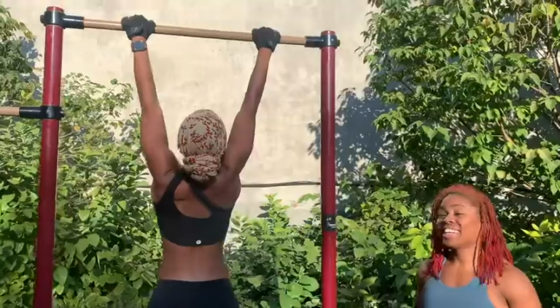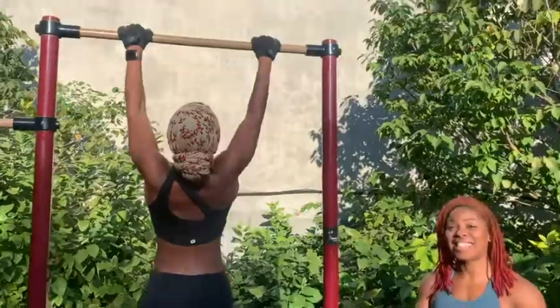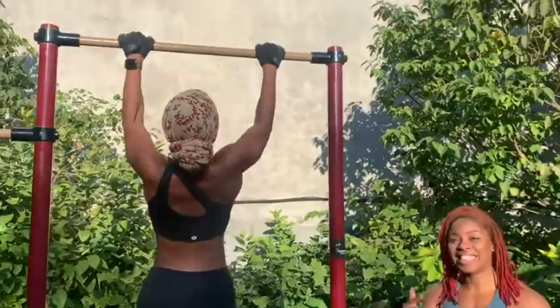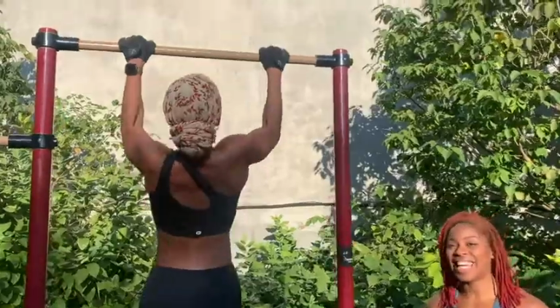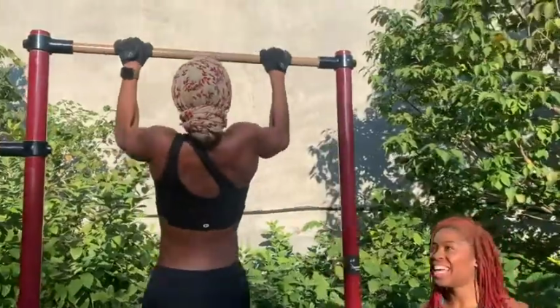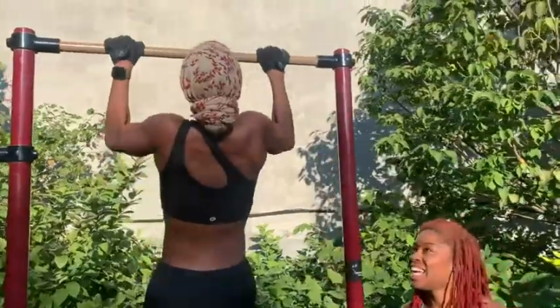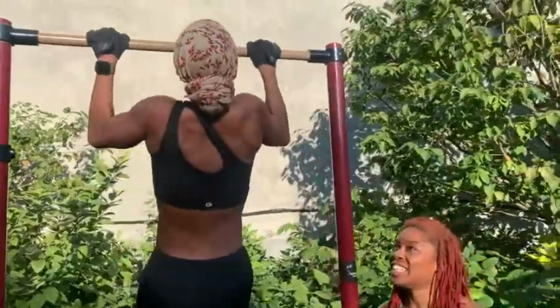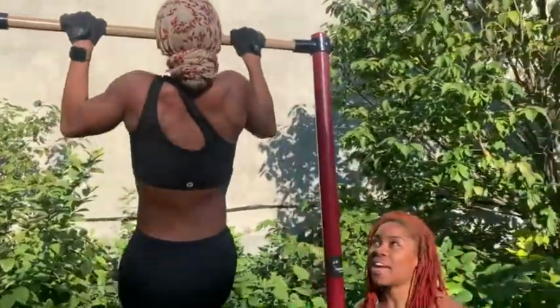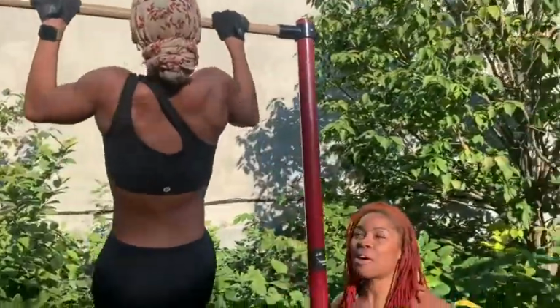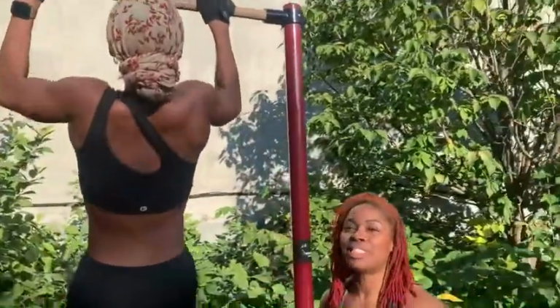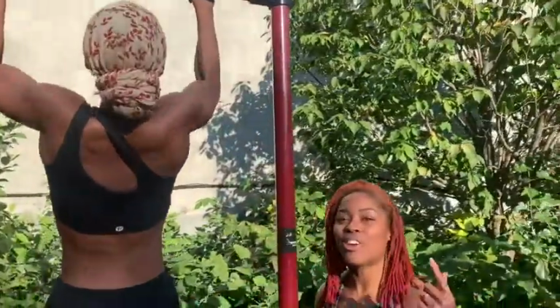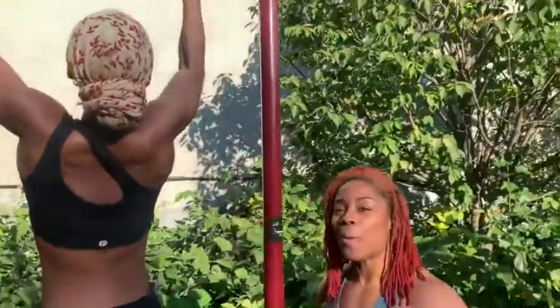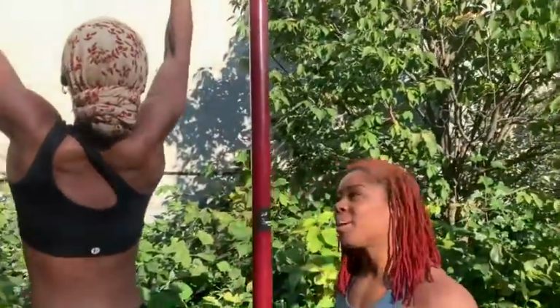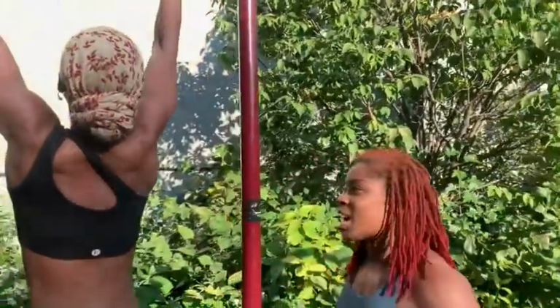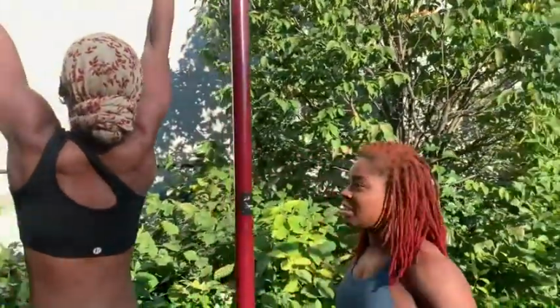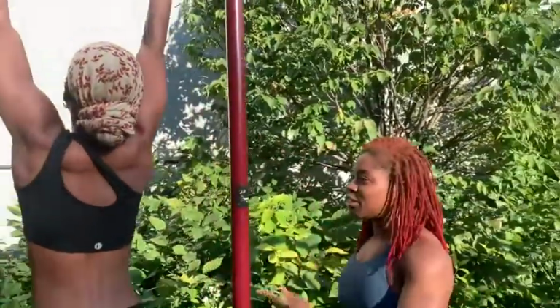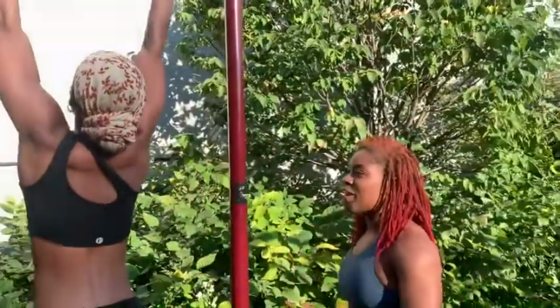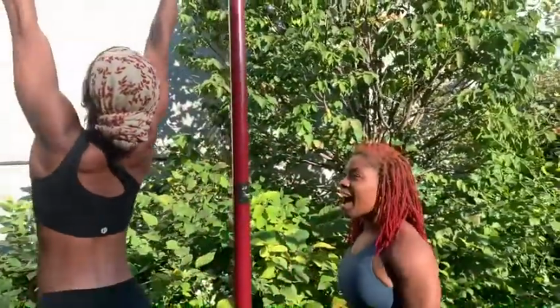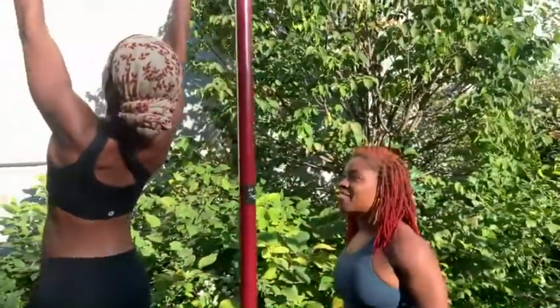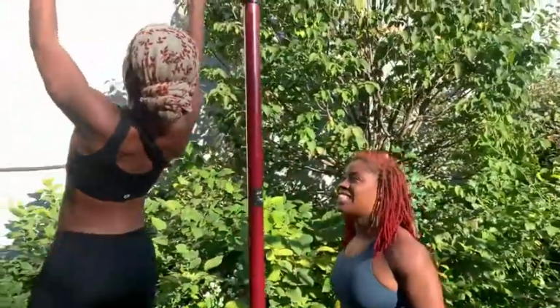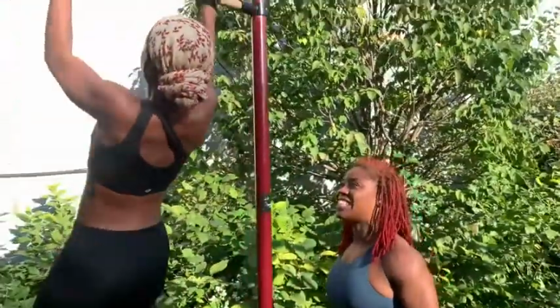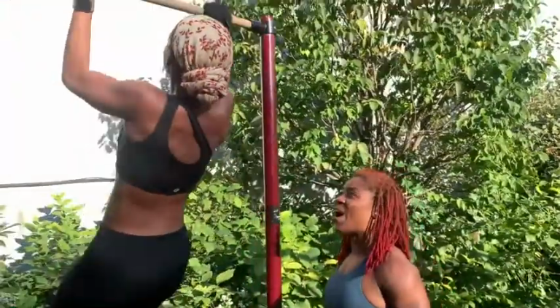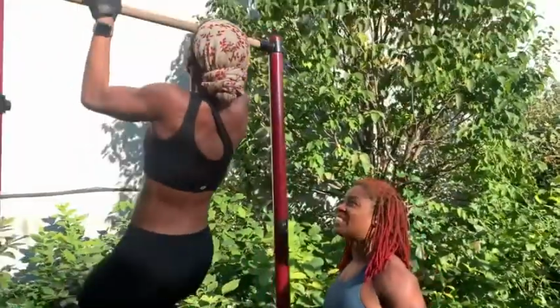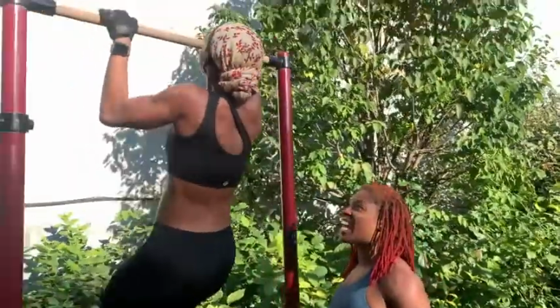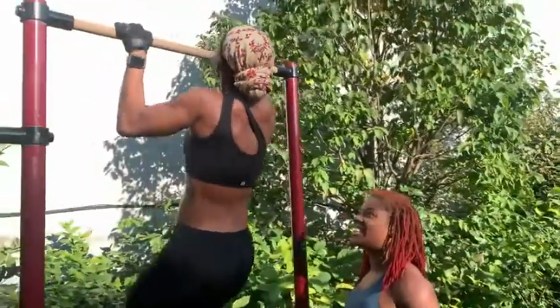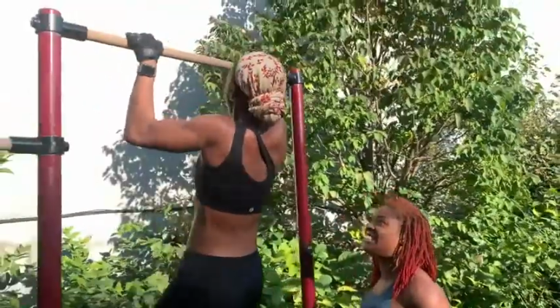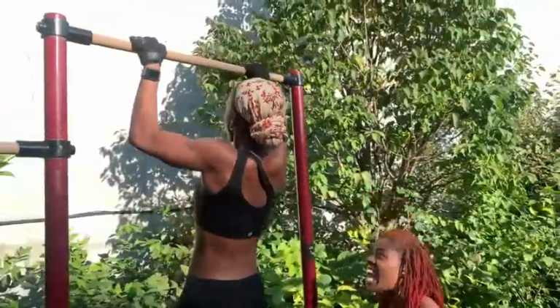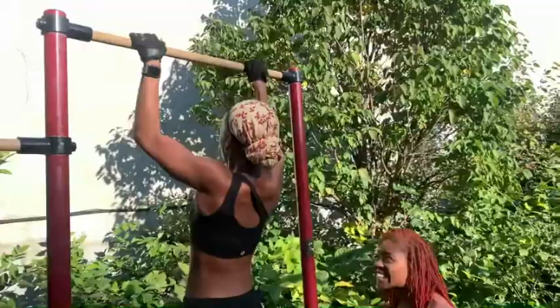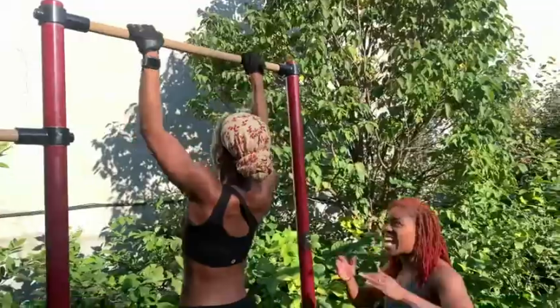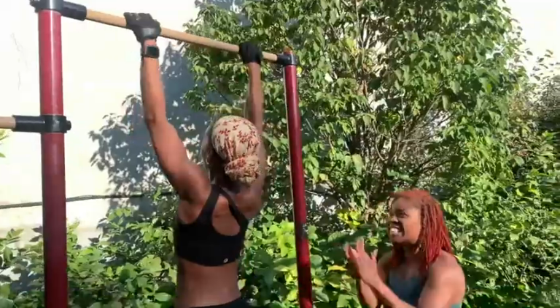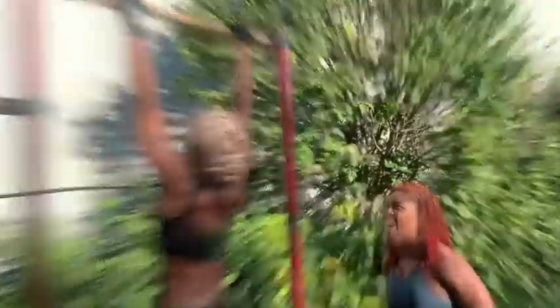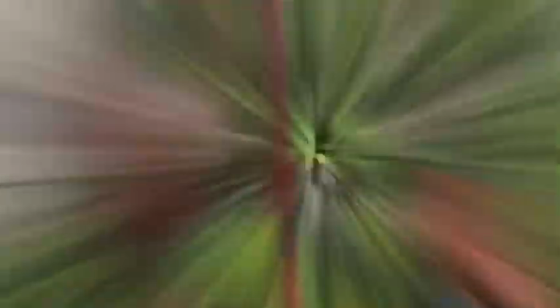Y'all see it? She came from zero pull-ups — that's five! Let's go Jess, six! Let's go!